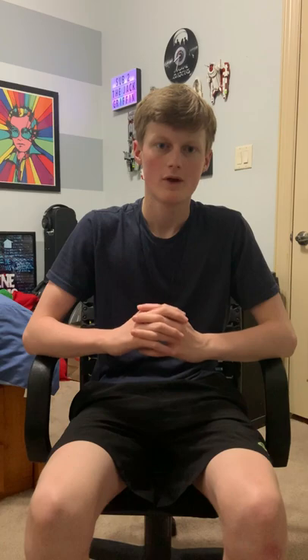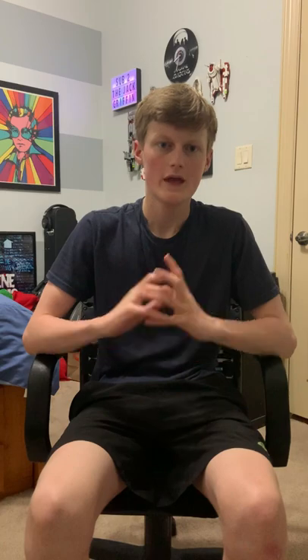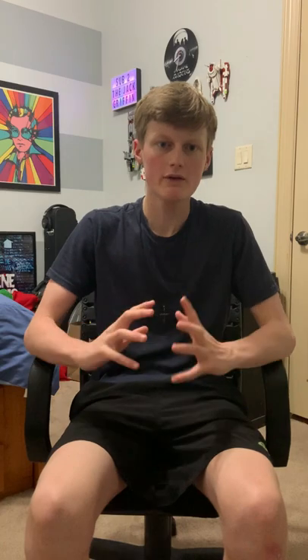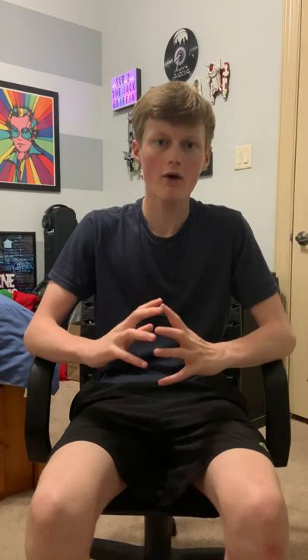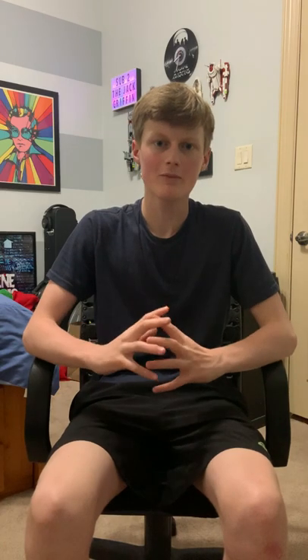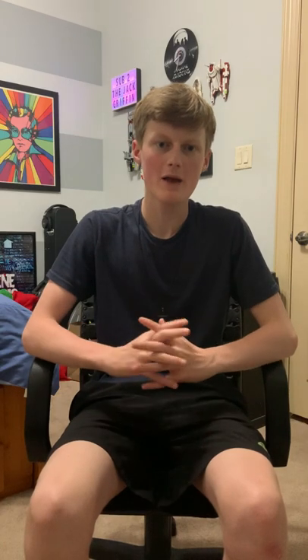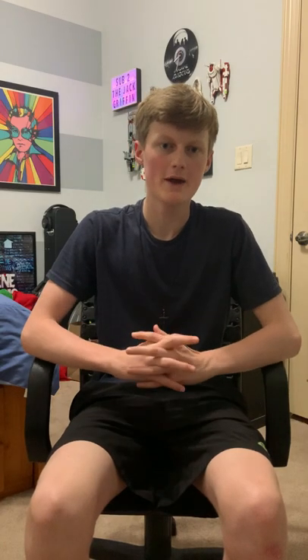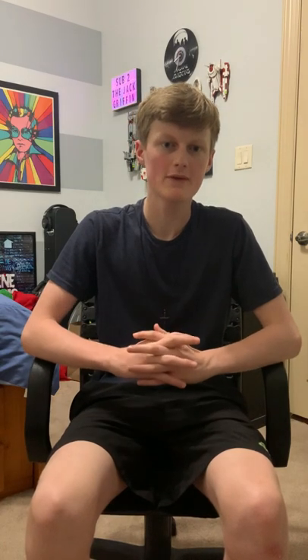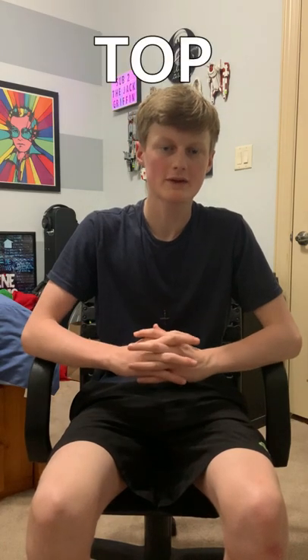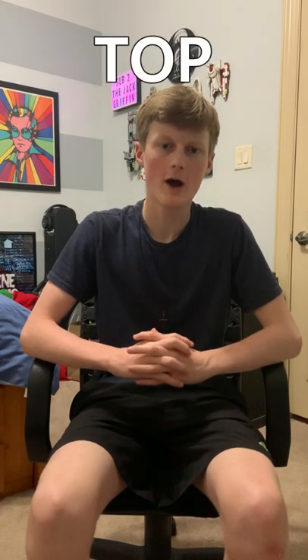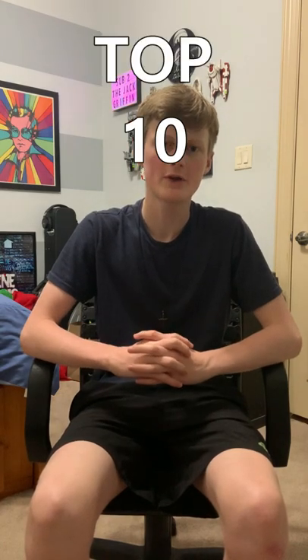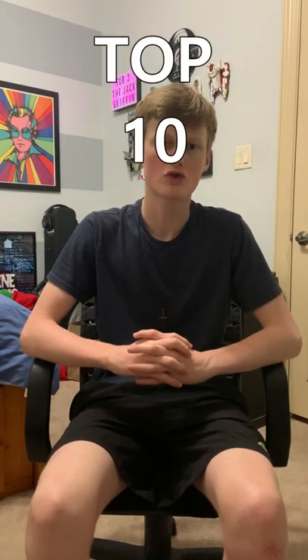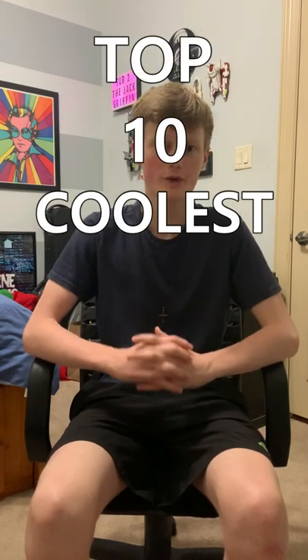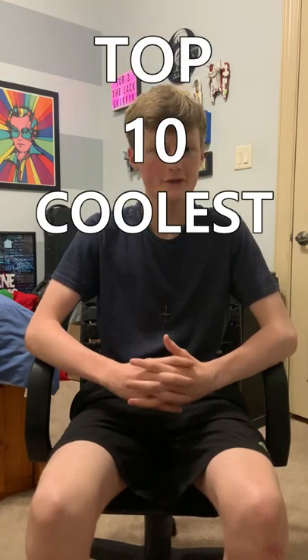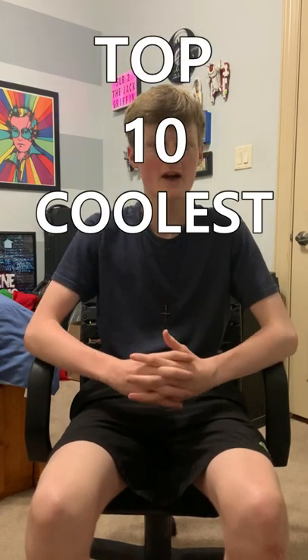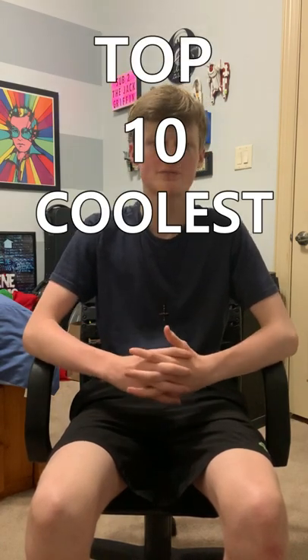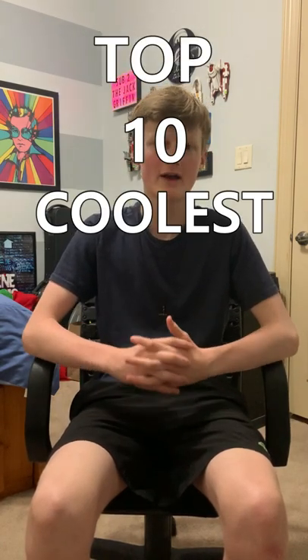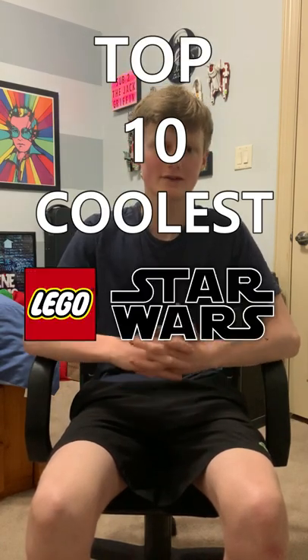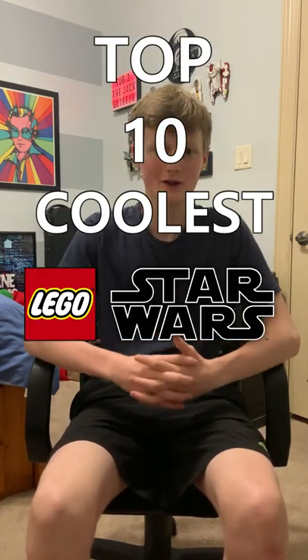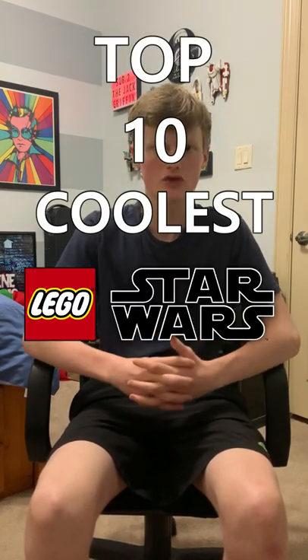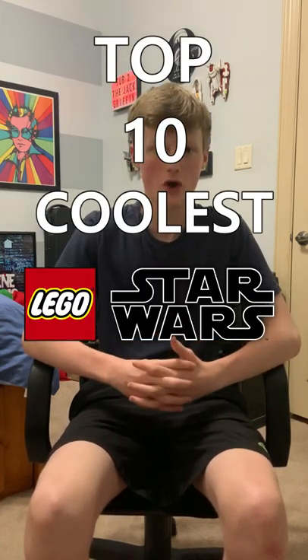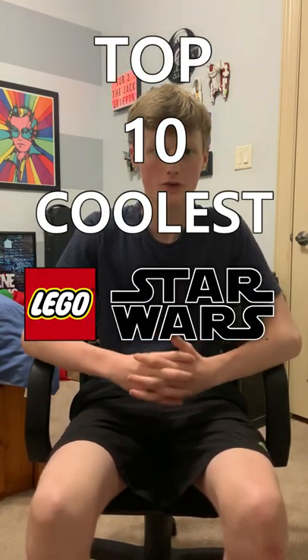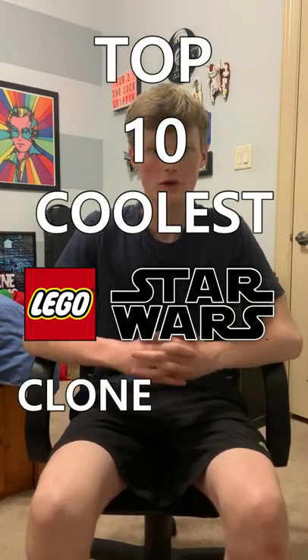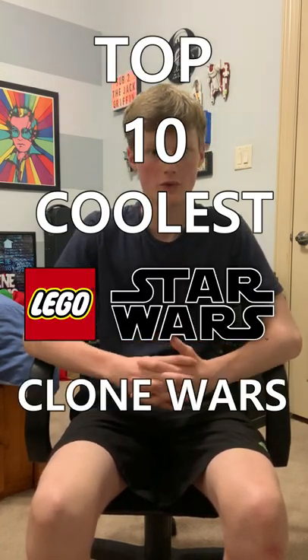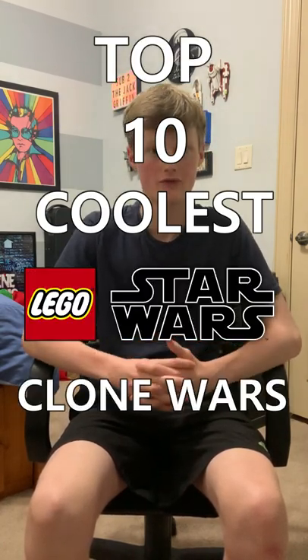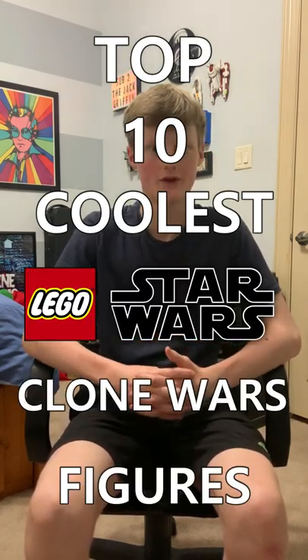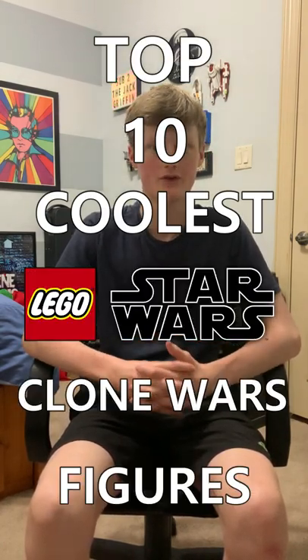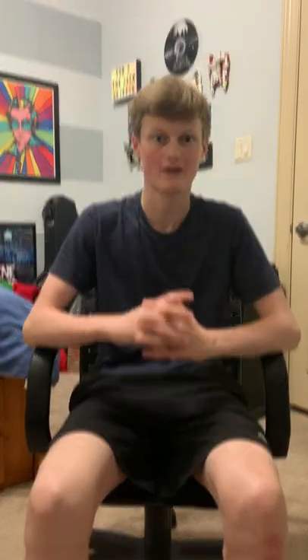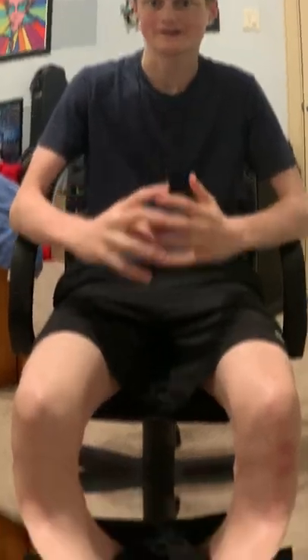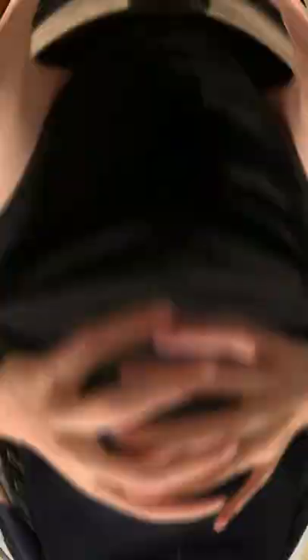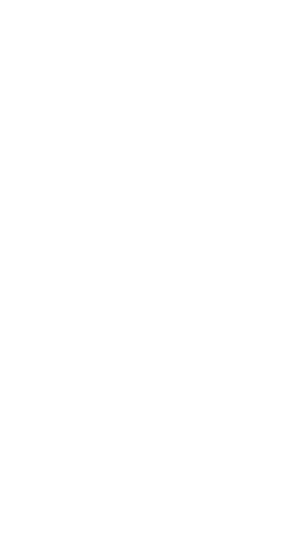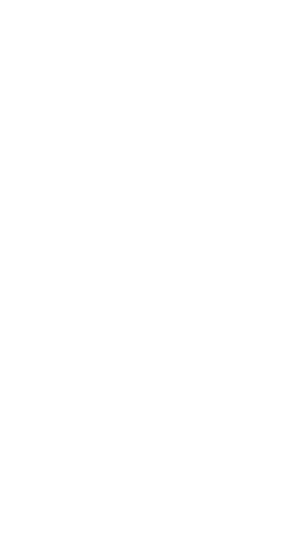Here are, in my opinion, the top 10 coolest slash best LEGO Star Wars Clone Wars figures. Let's get into it.